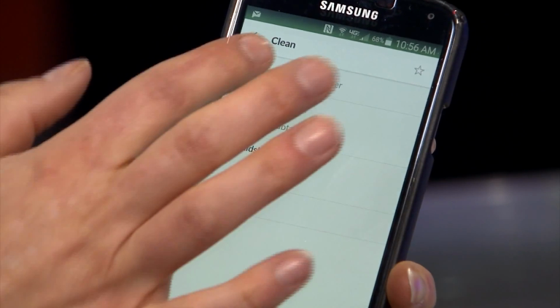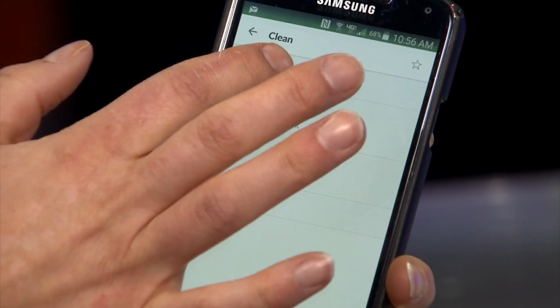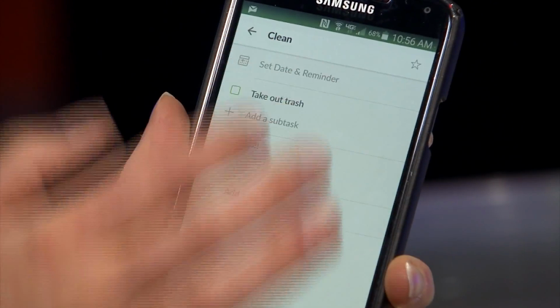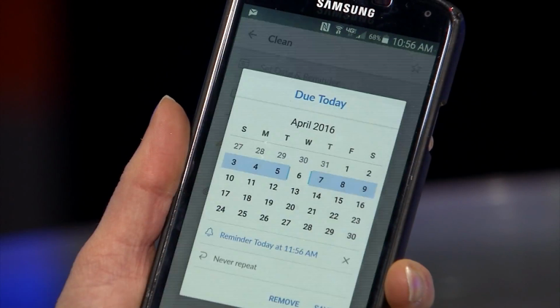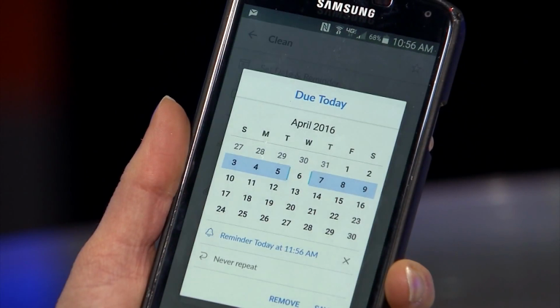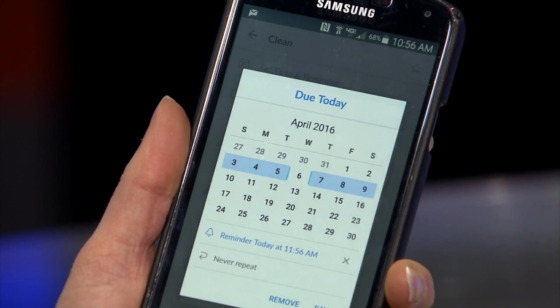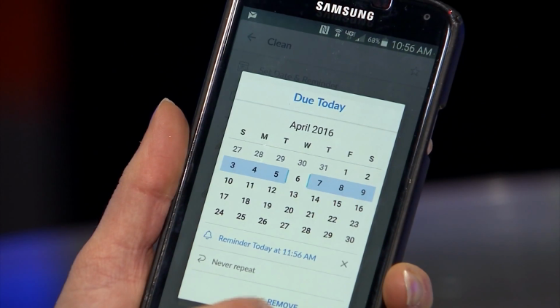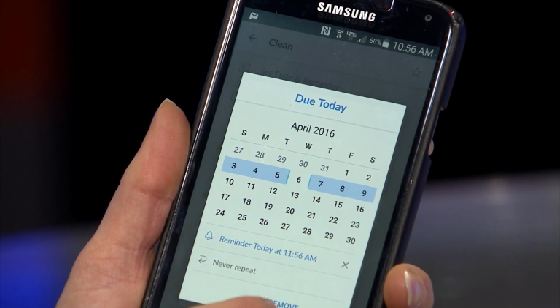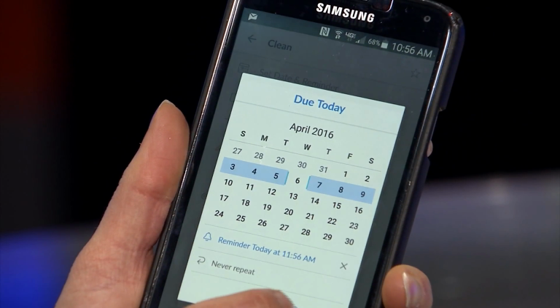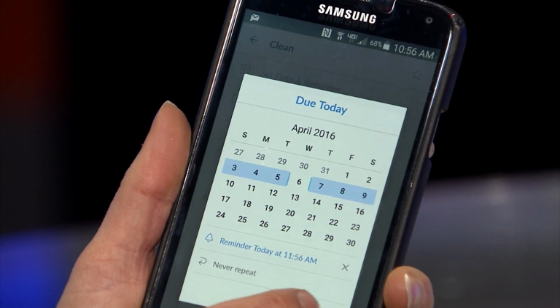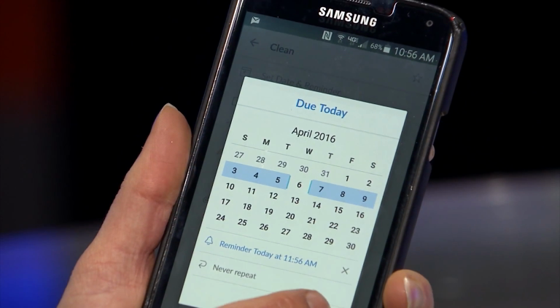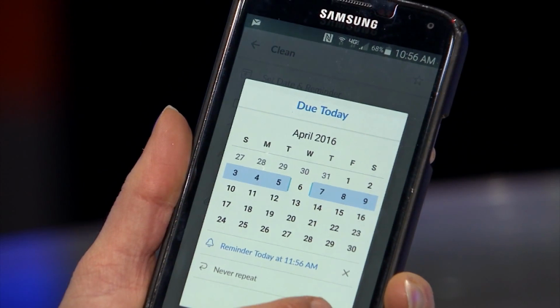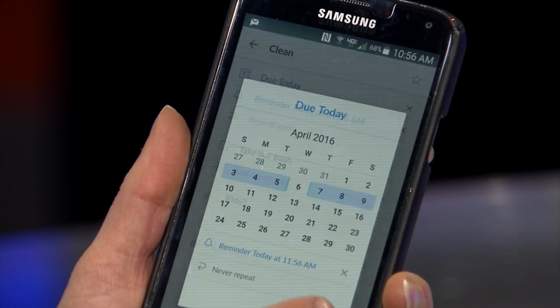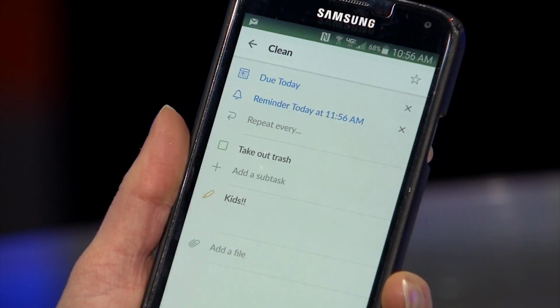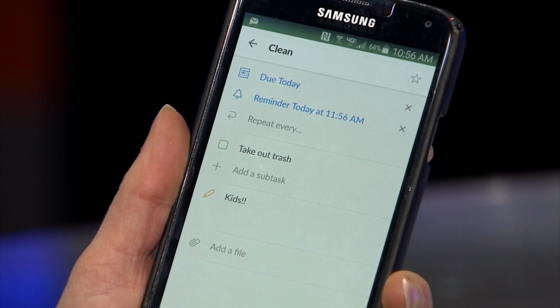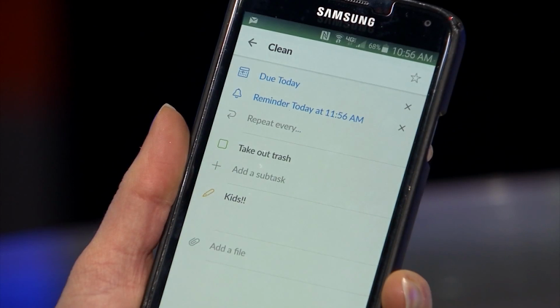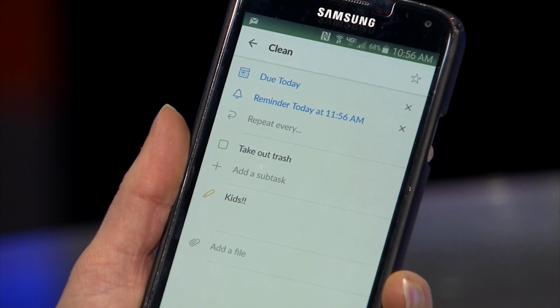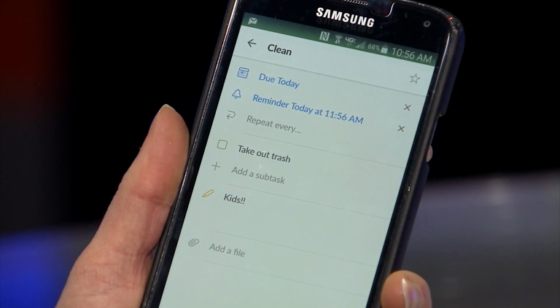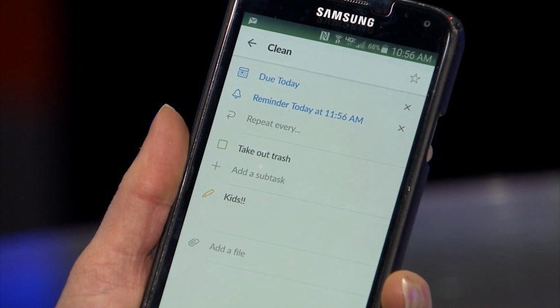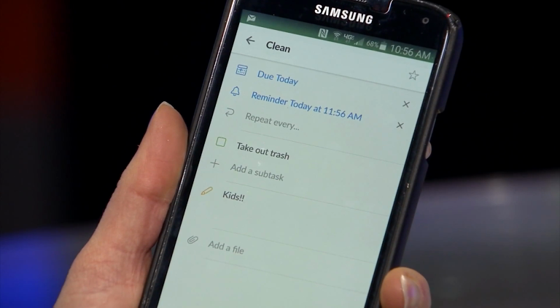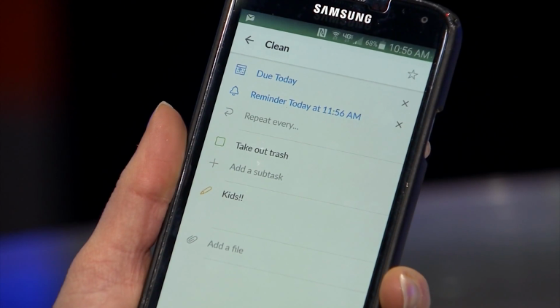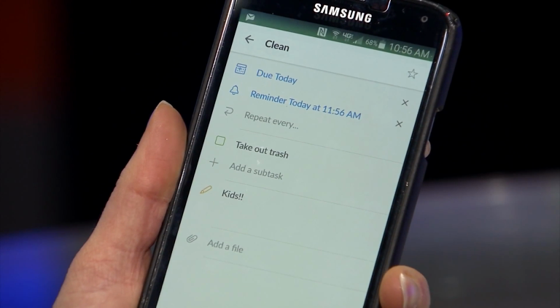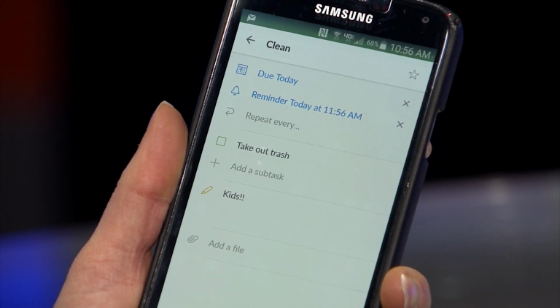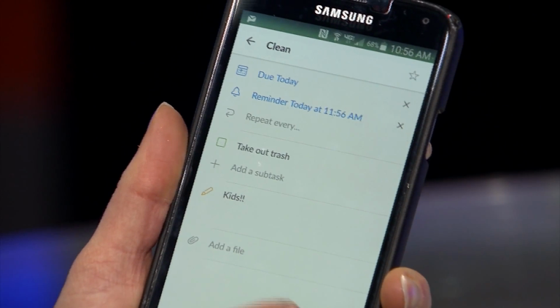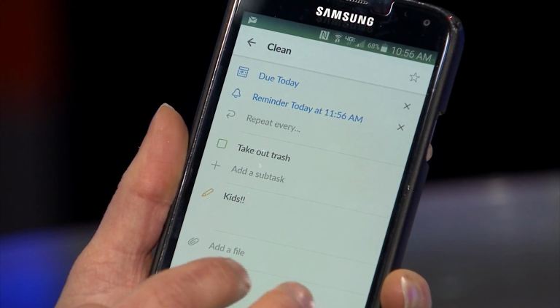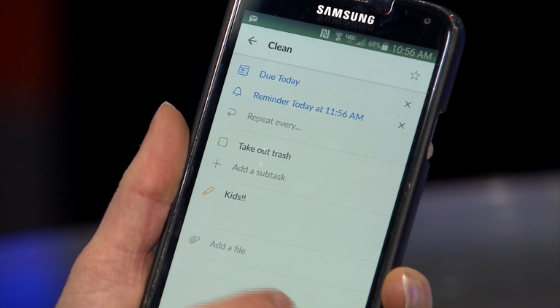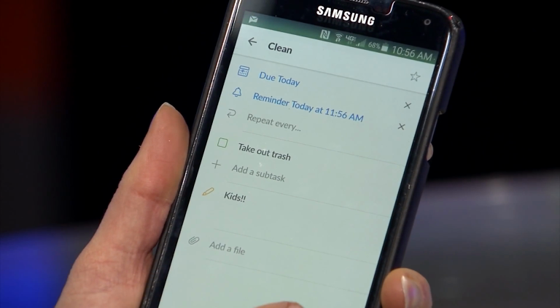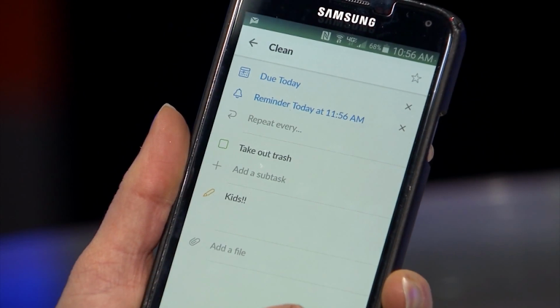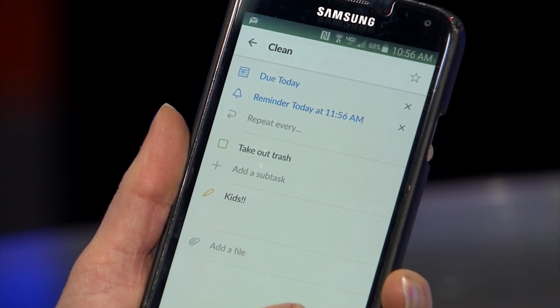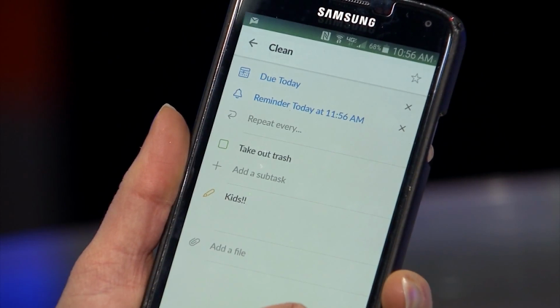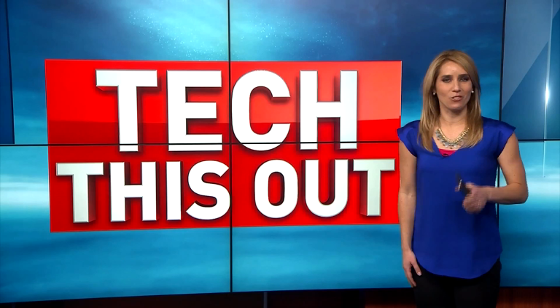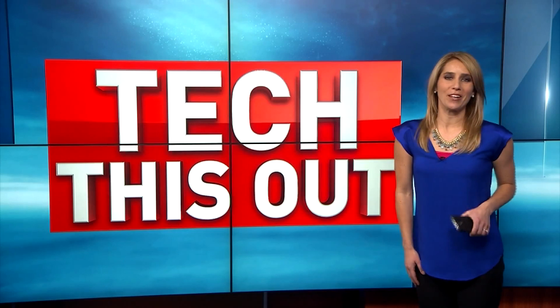Send the list to friends, co-workers, and family members. For example, tell your kids they need to take out the trash. Wunderlist is customizable and it's free.